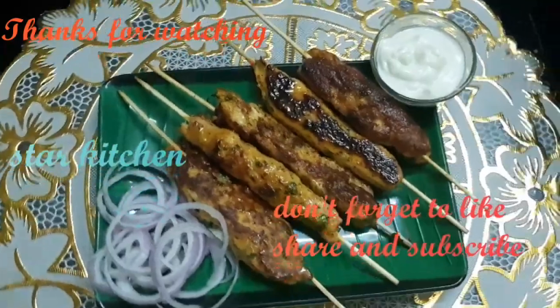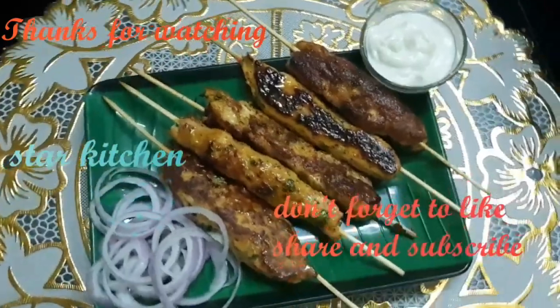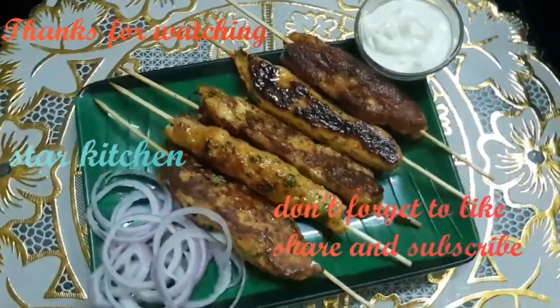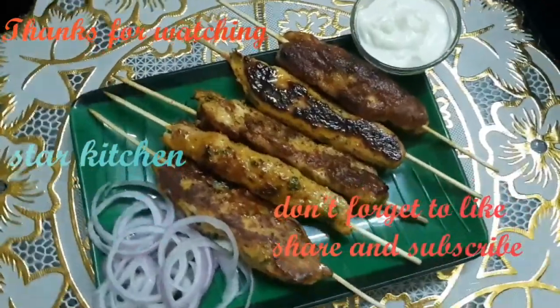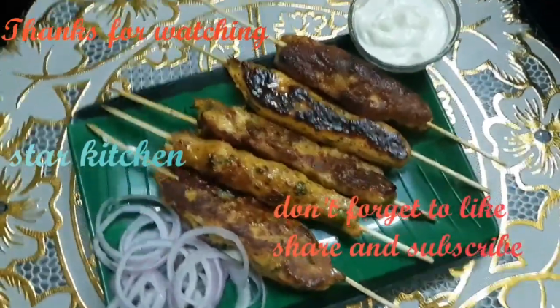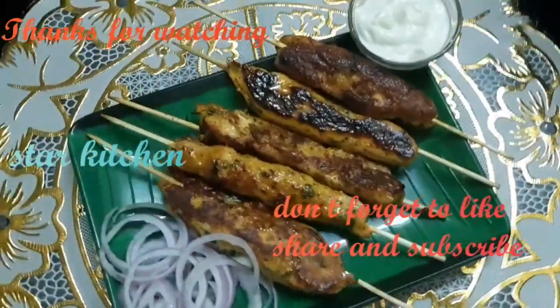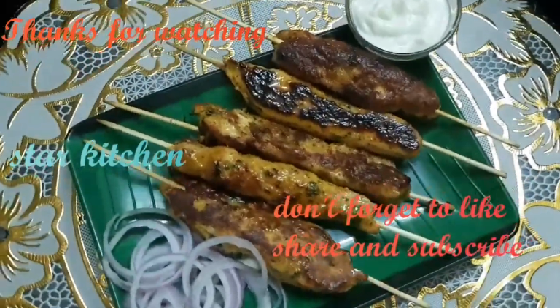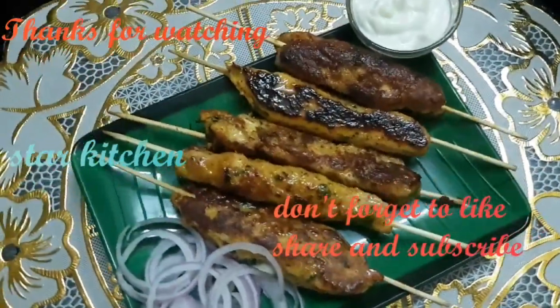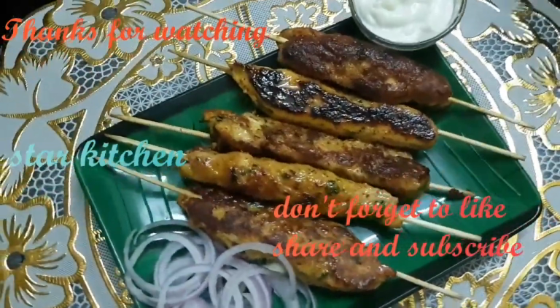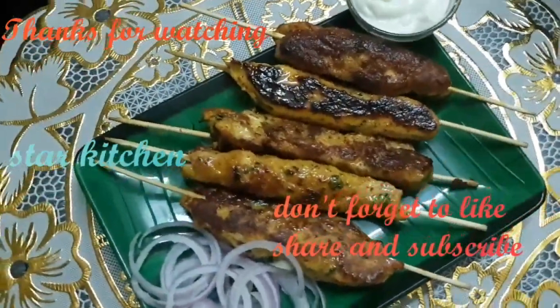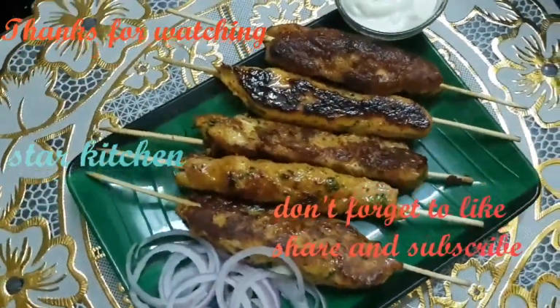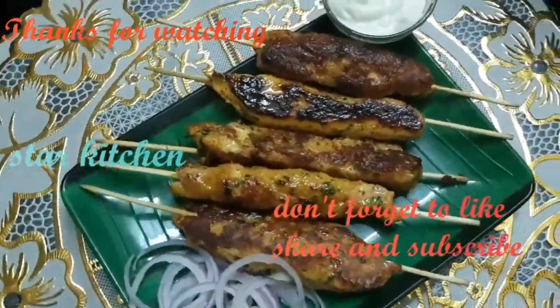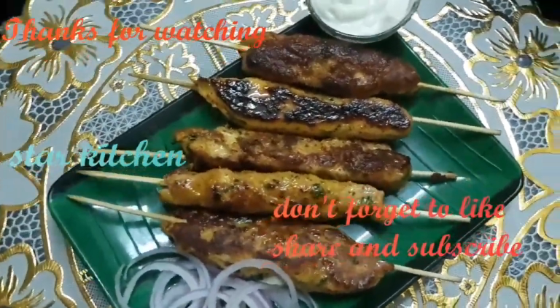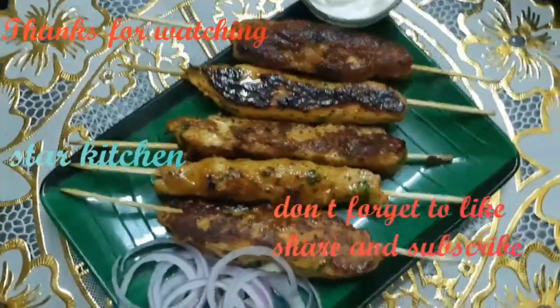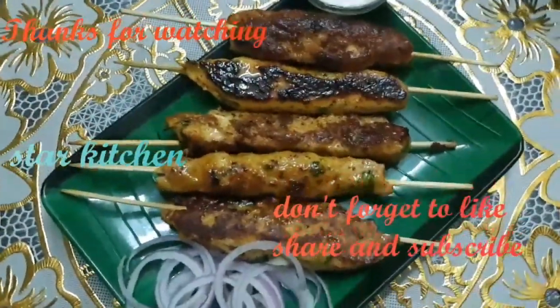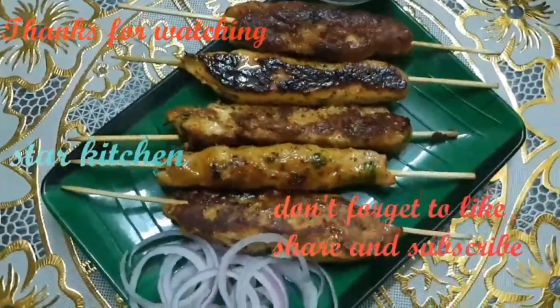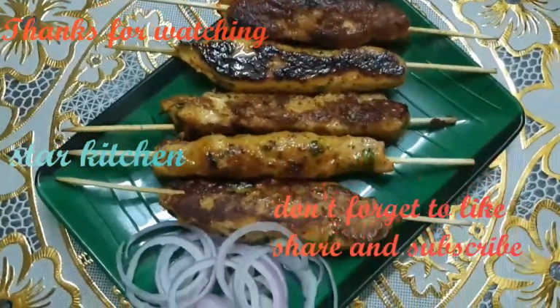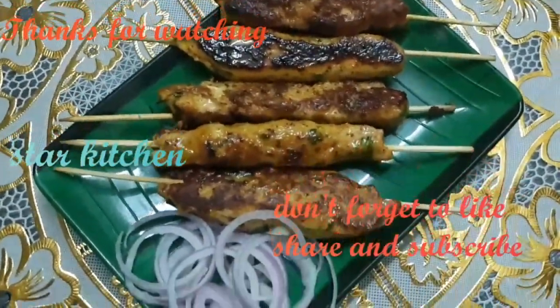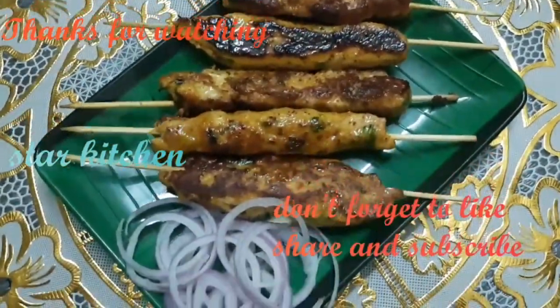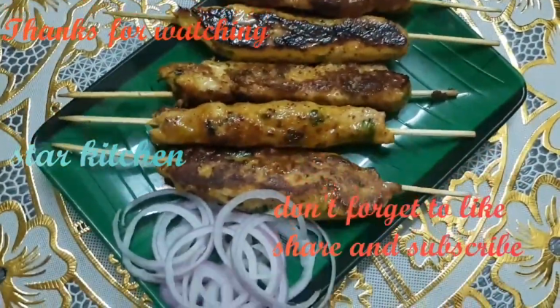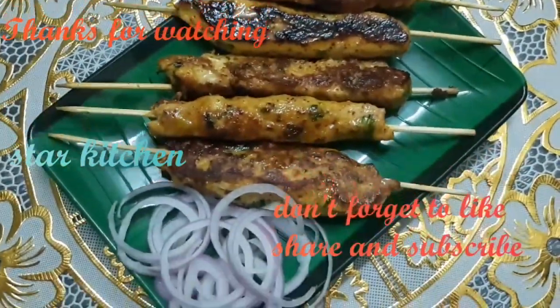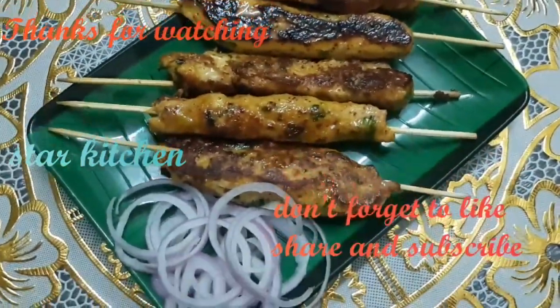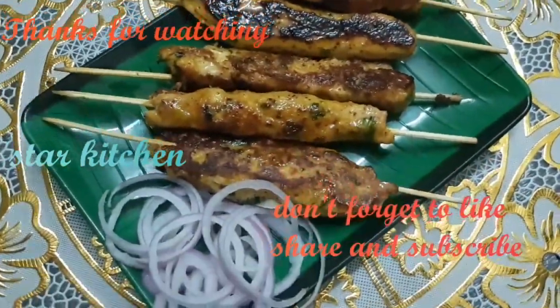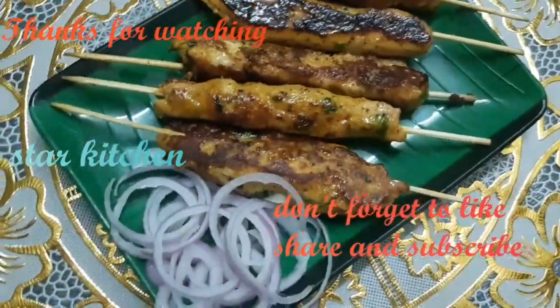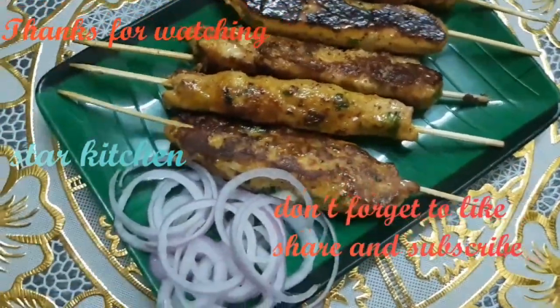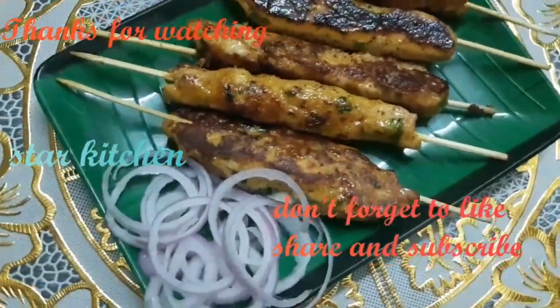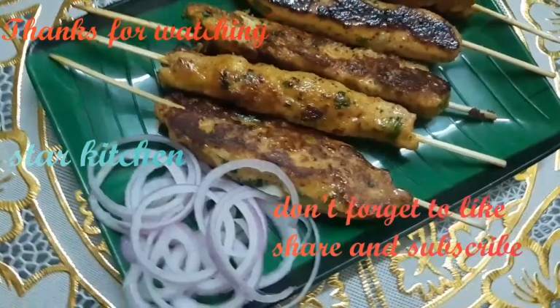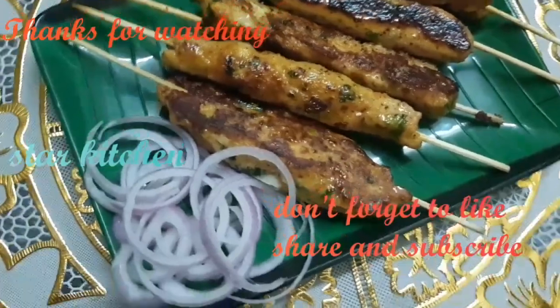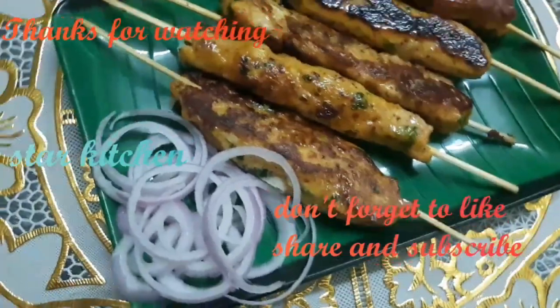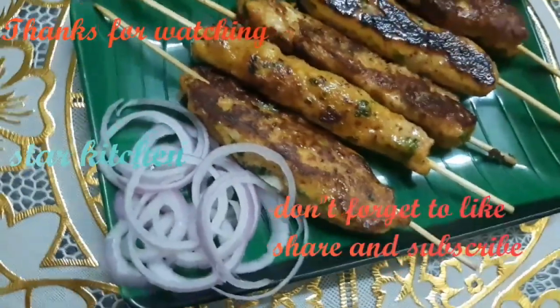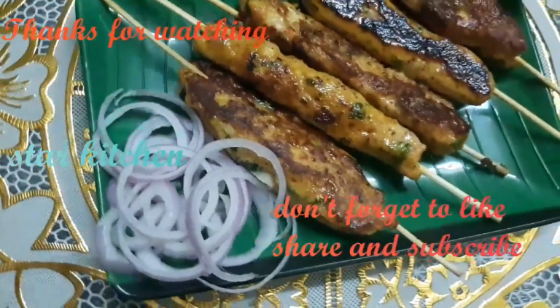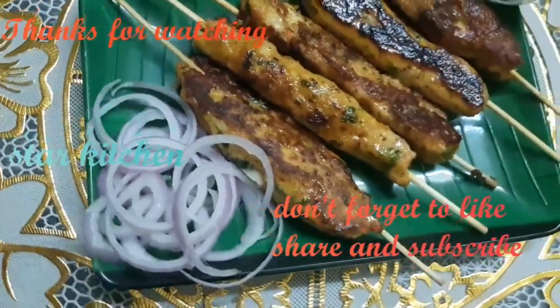Please like and share with your friends. Thank you.